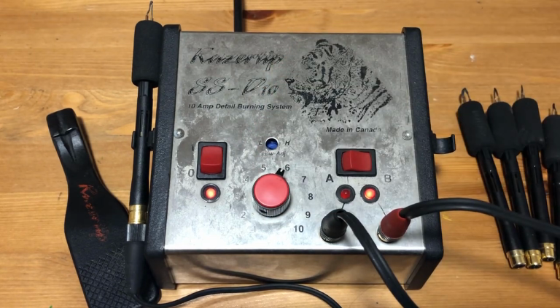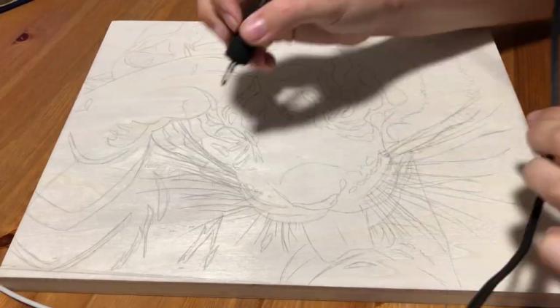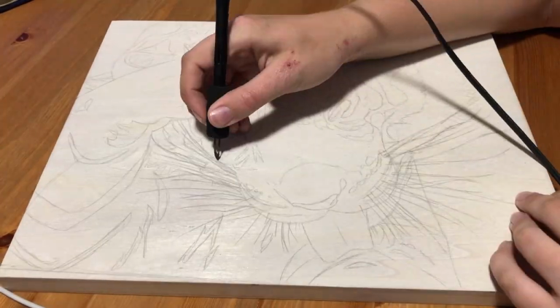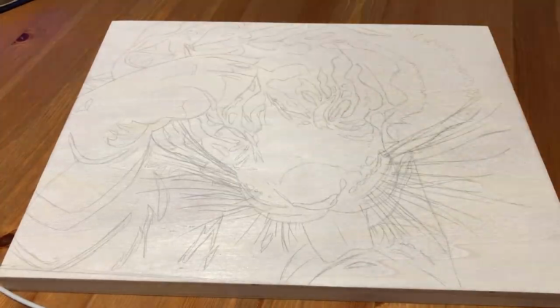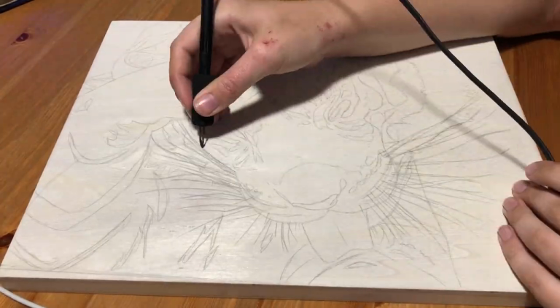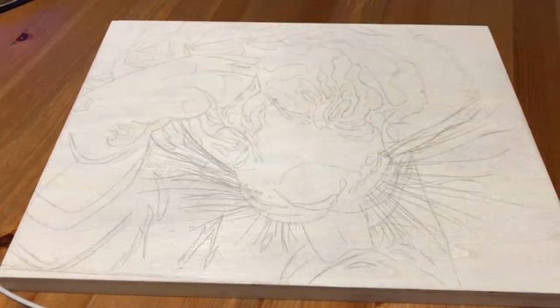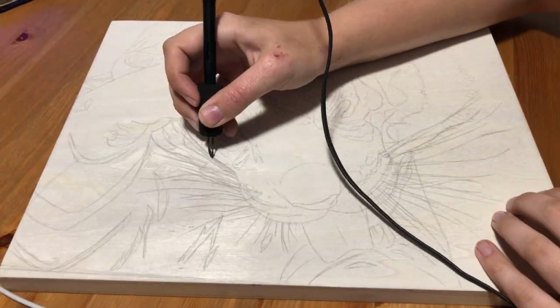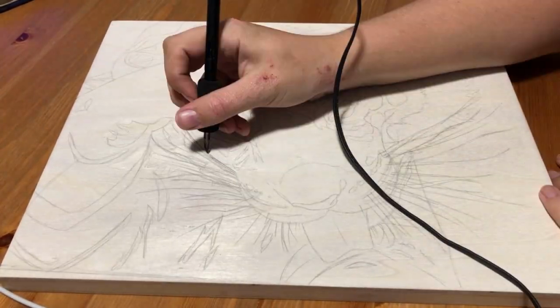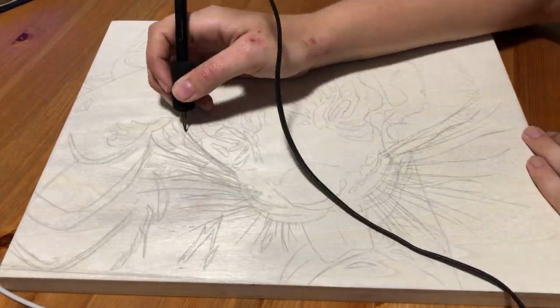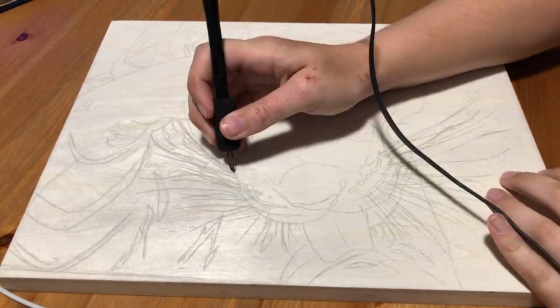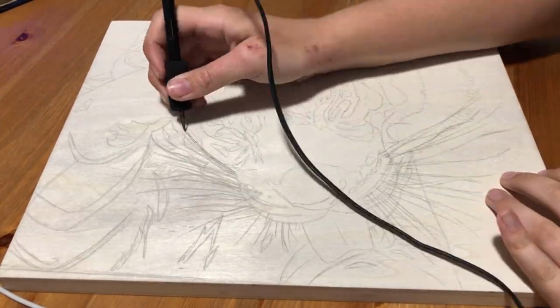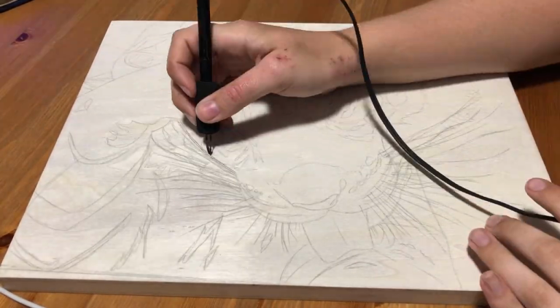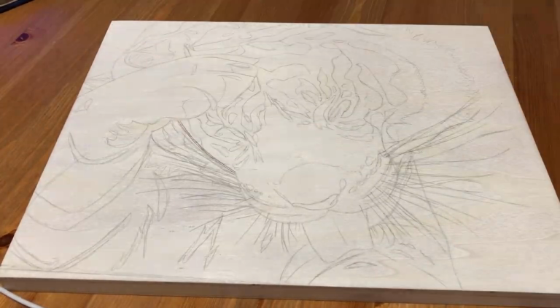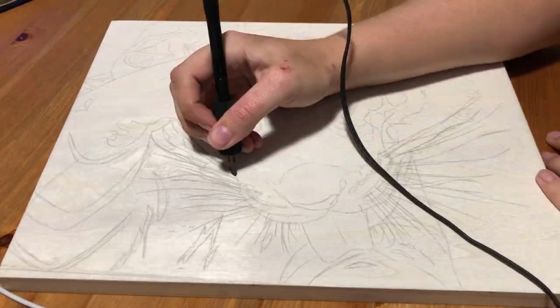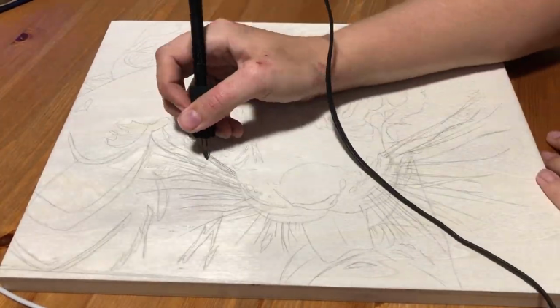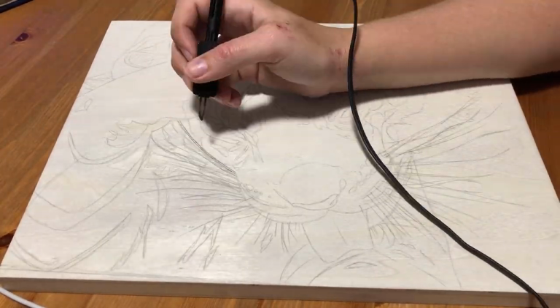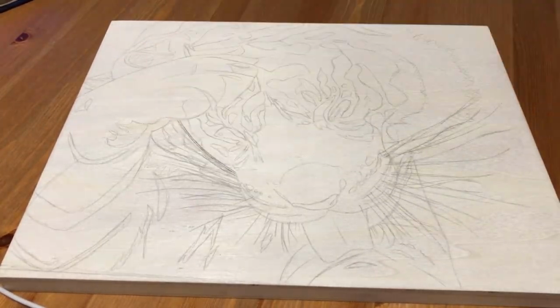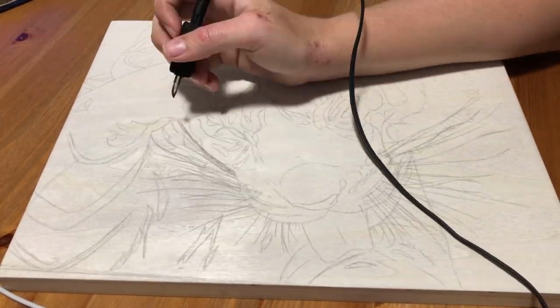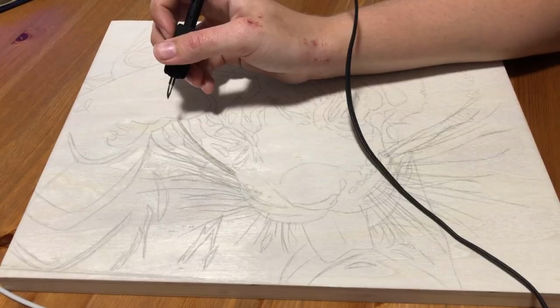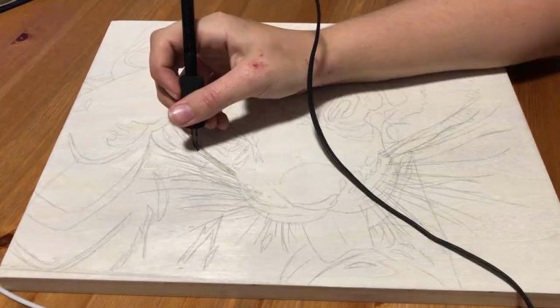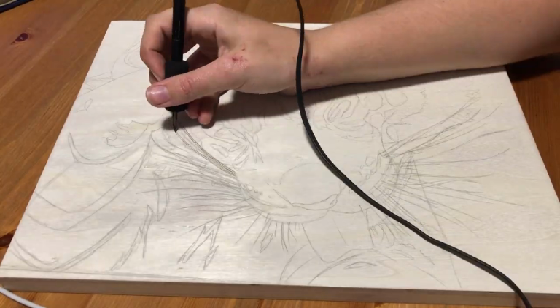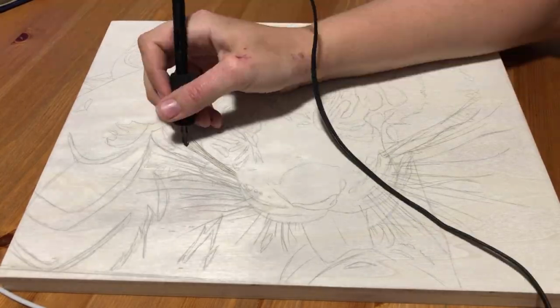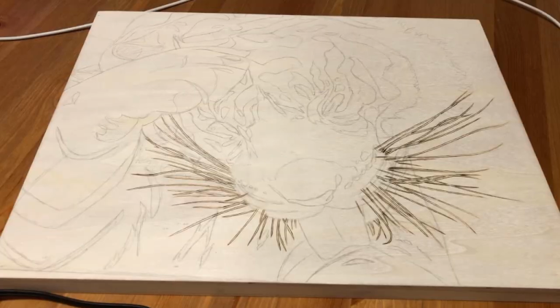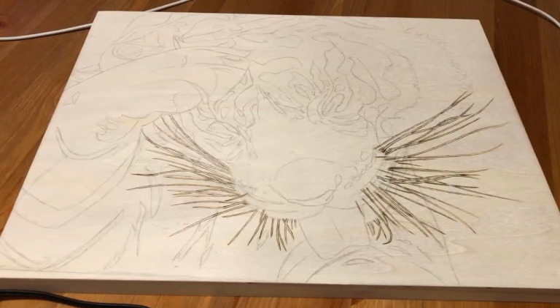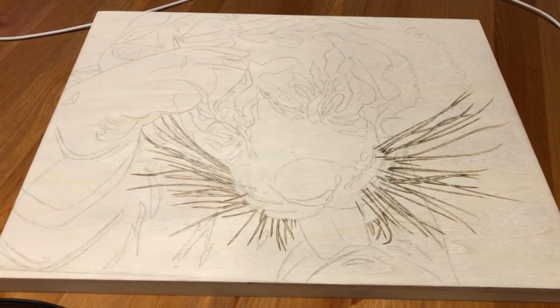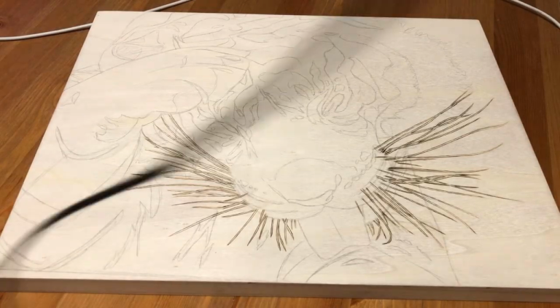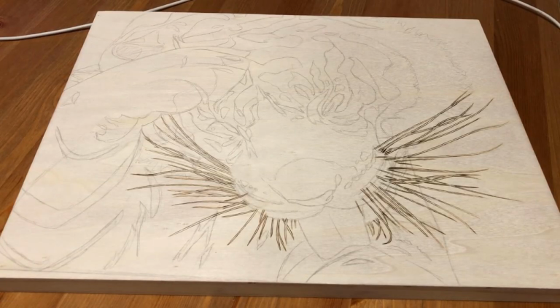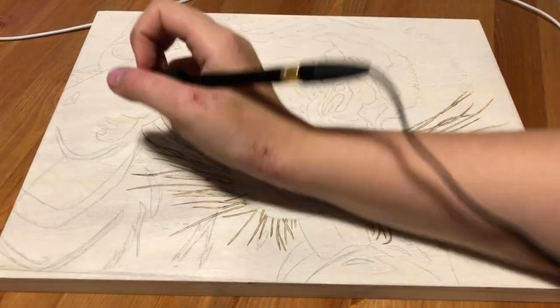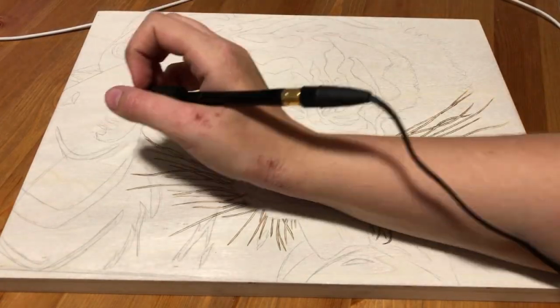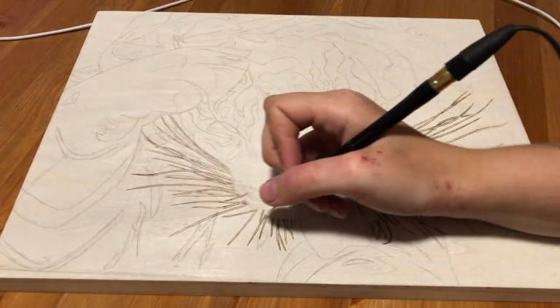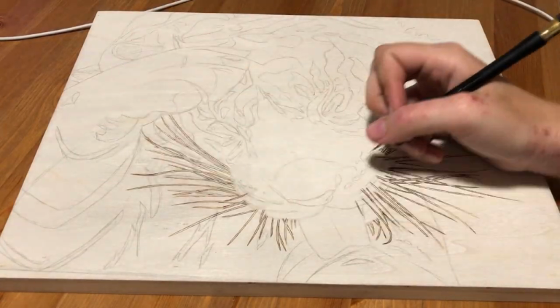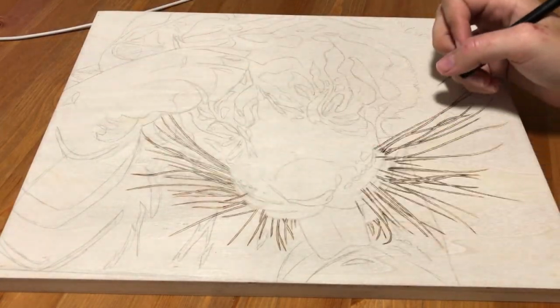Hello everyone! Welcome to Wildwood Studio! I'm Sarah and in this video I'm going to be doing a wood burning of a tiger.